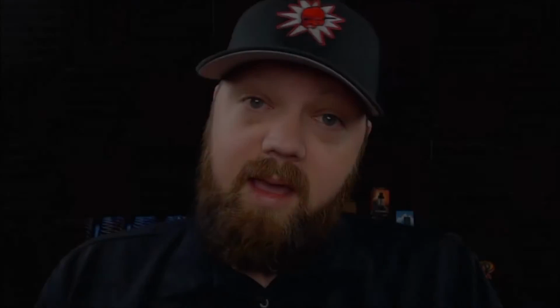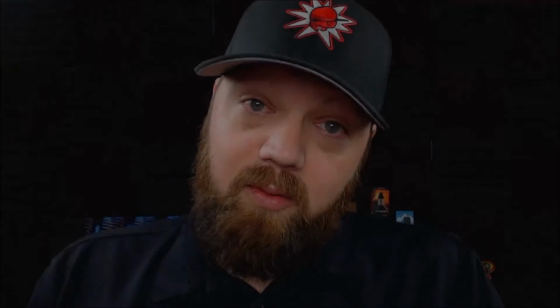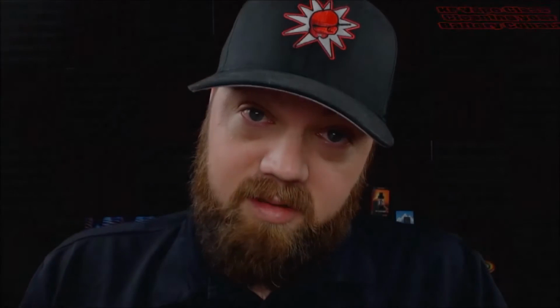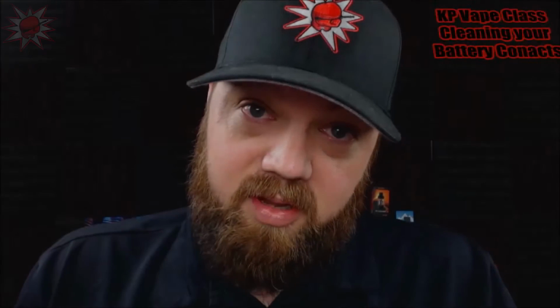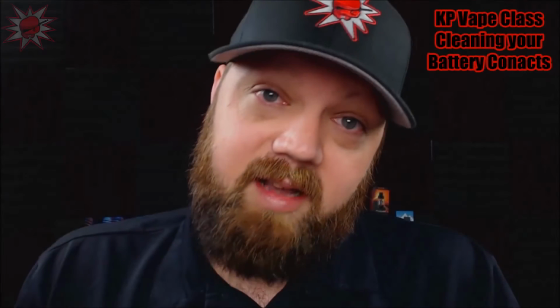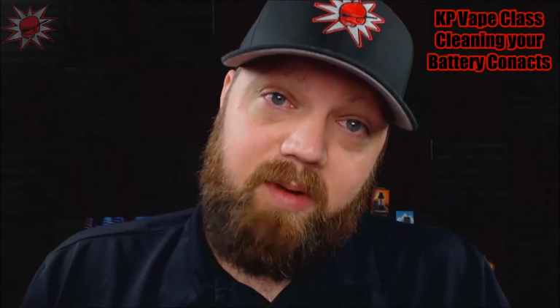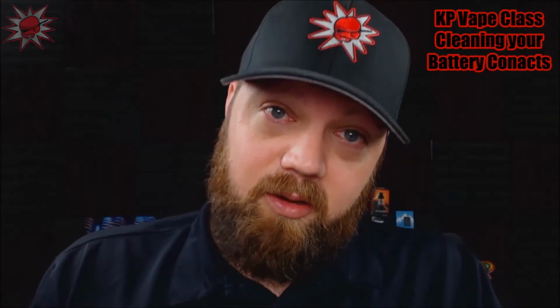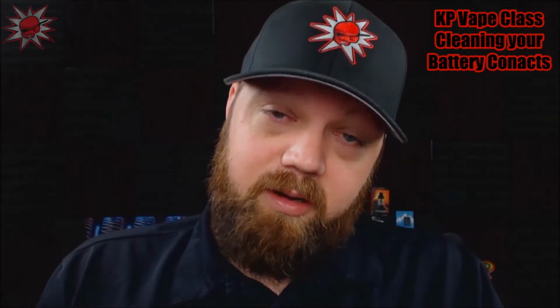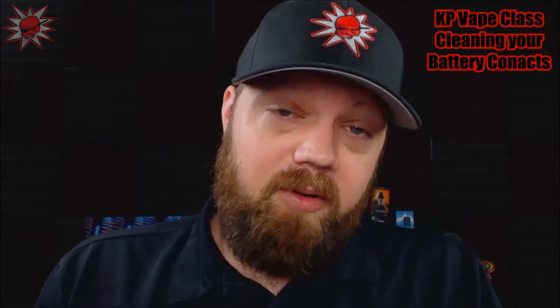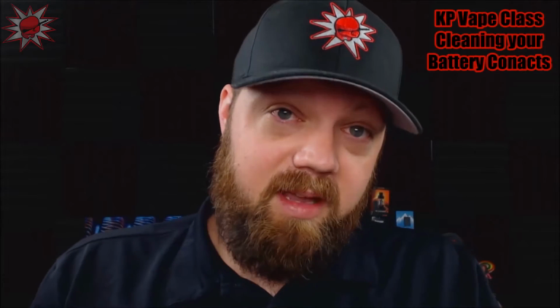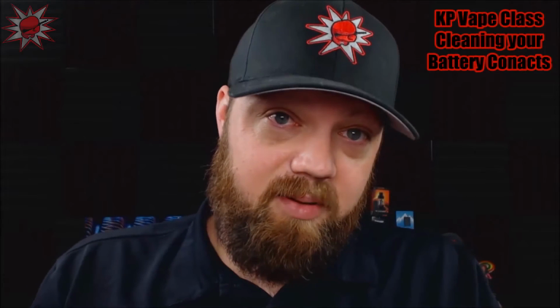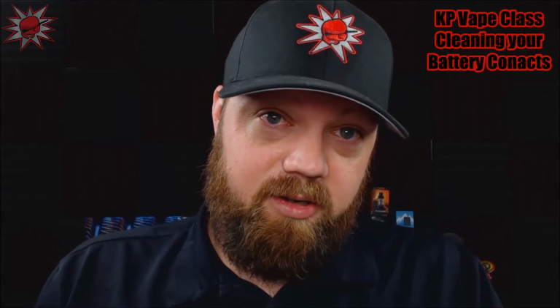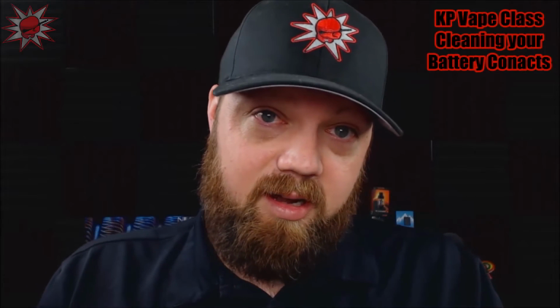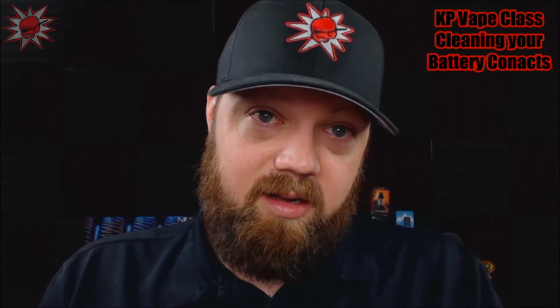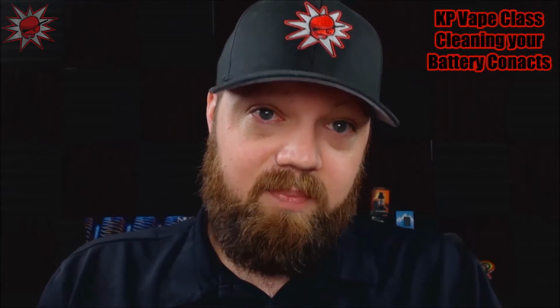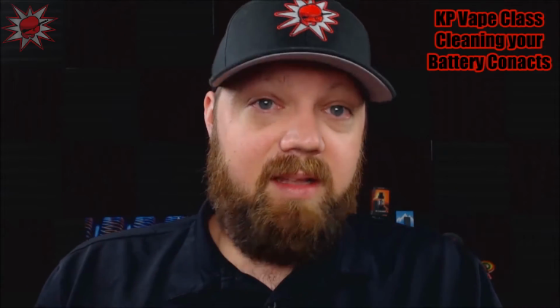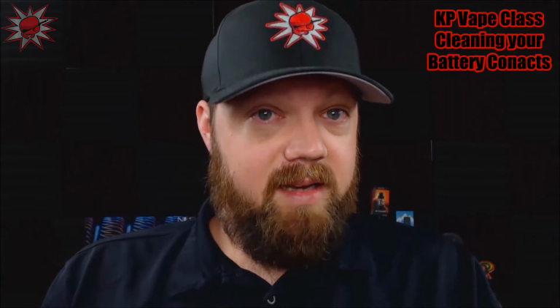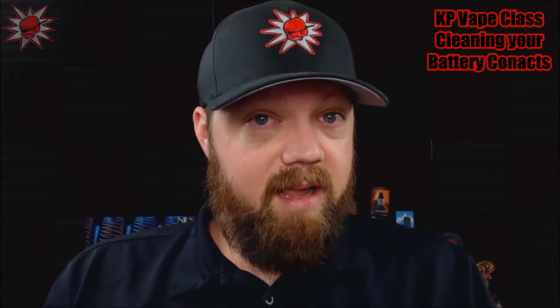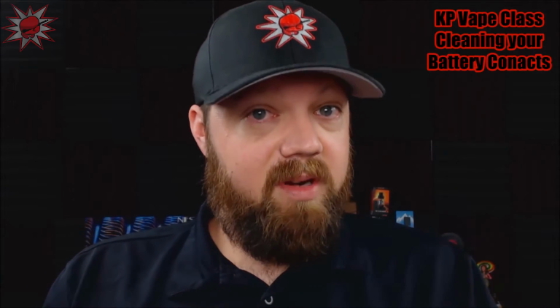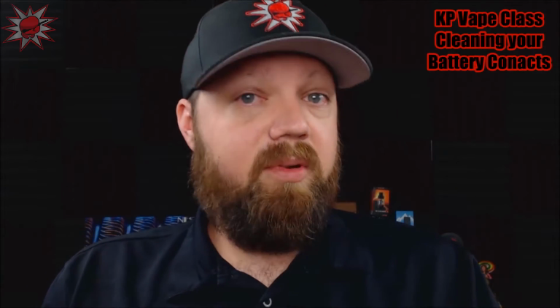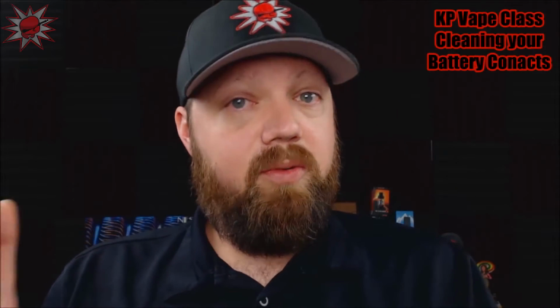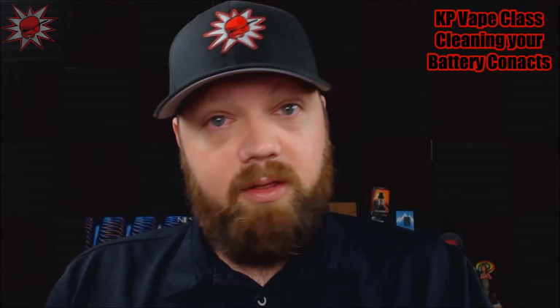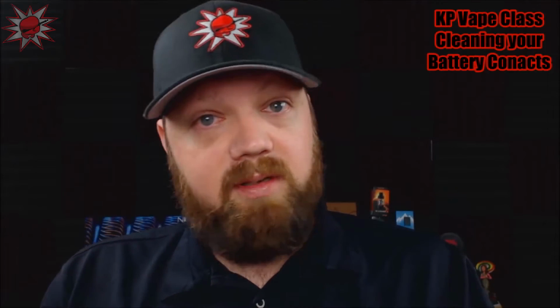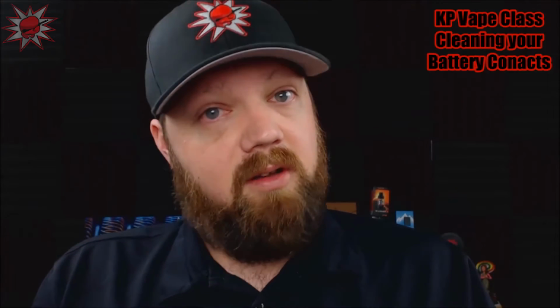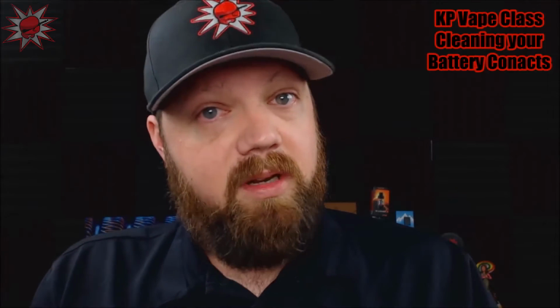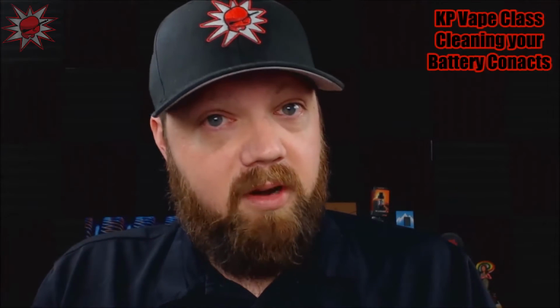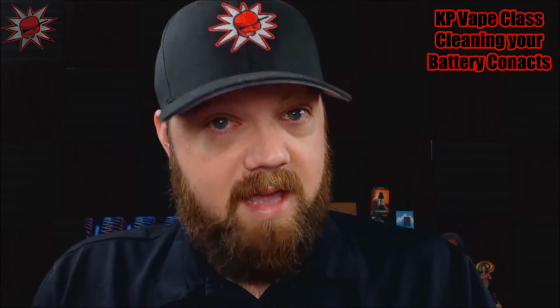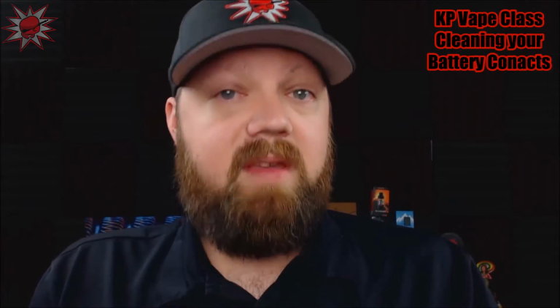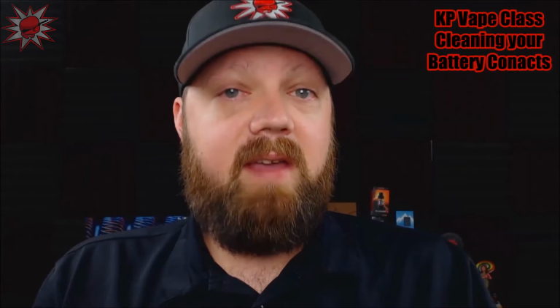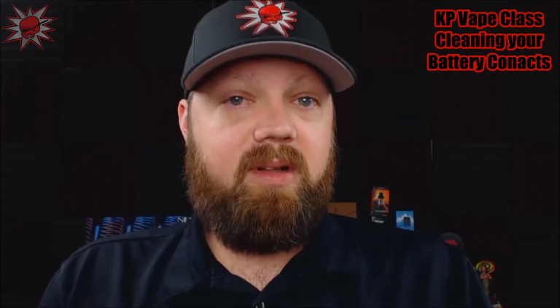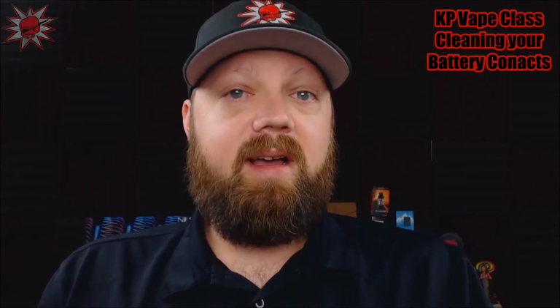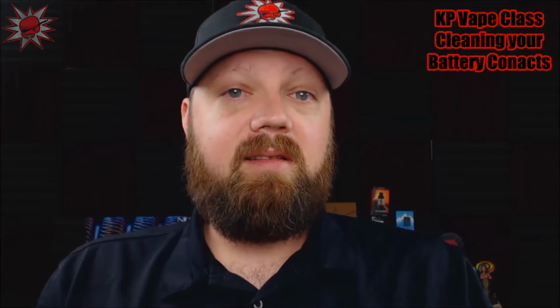Hey, what's up you guys? Raylo here from KidneyPuncher.com. Today I'm going to bring you another installment of our KP Vape class.